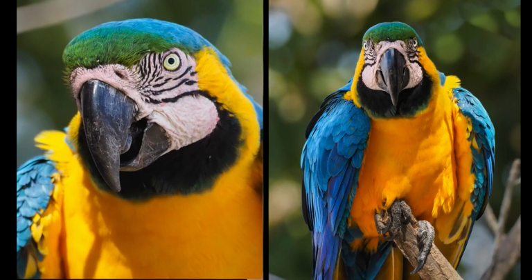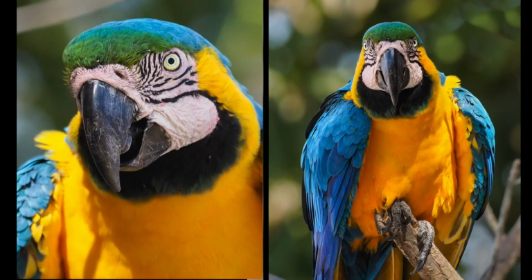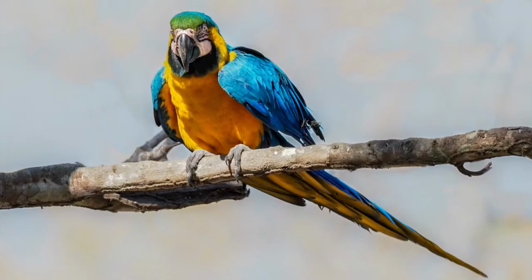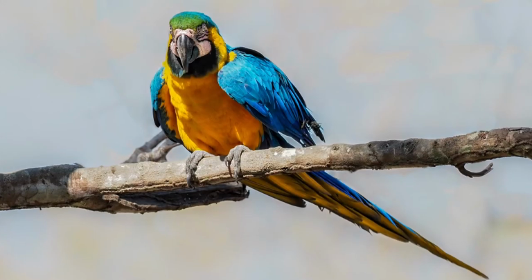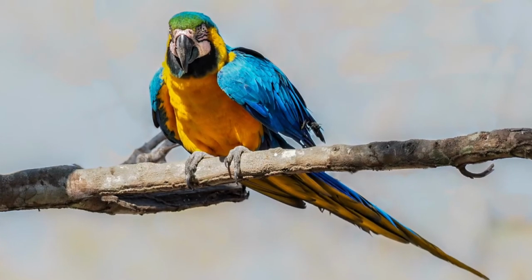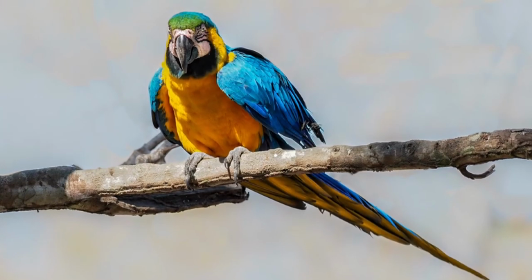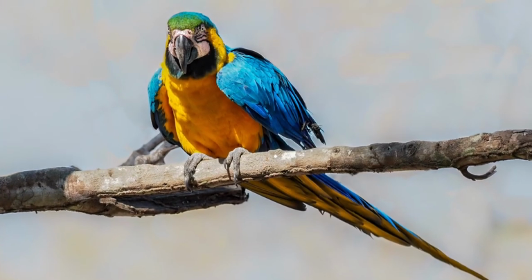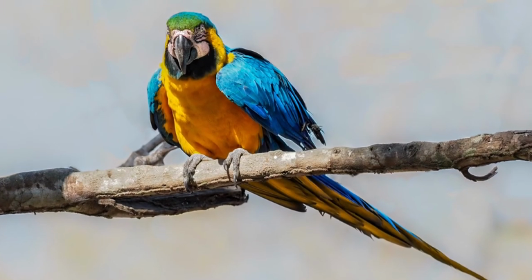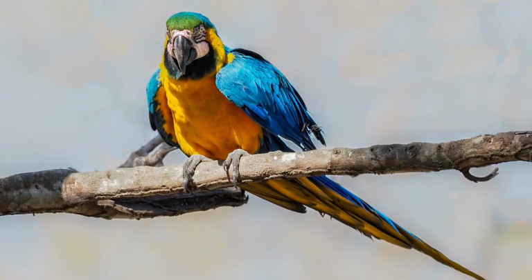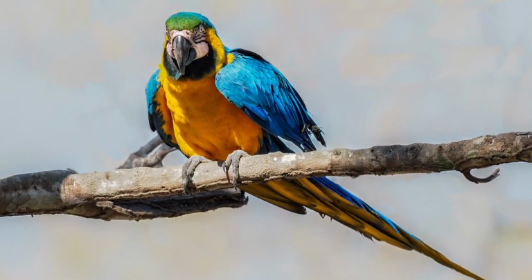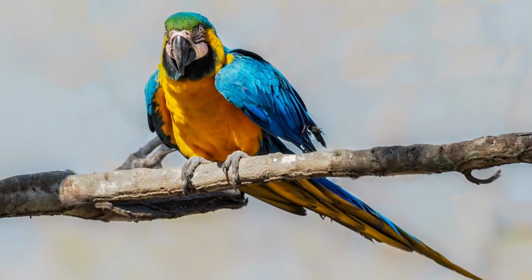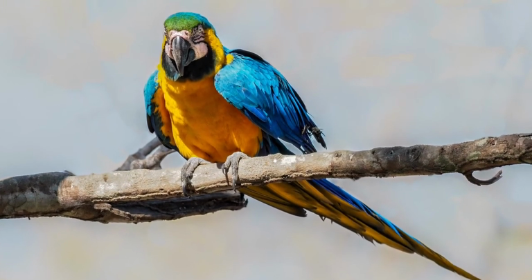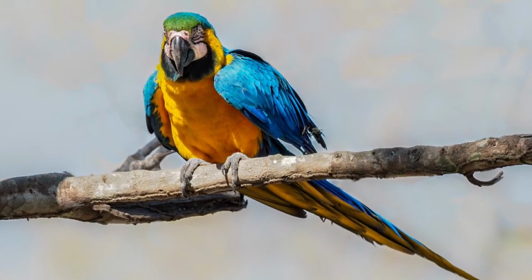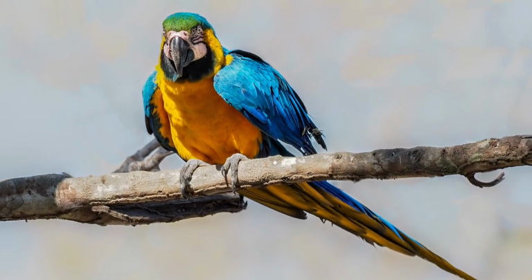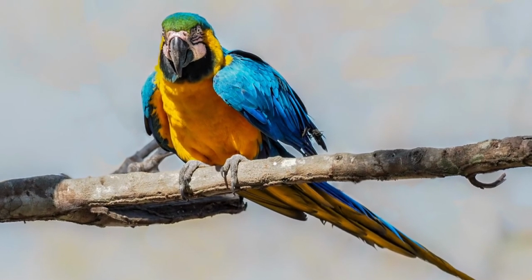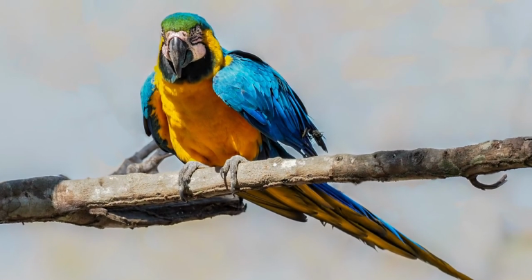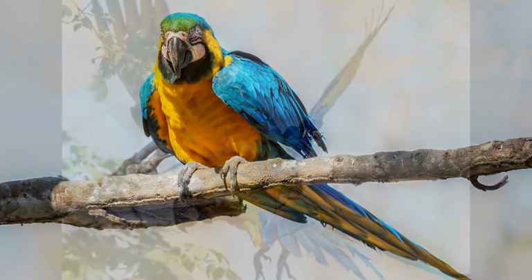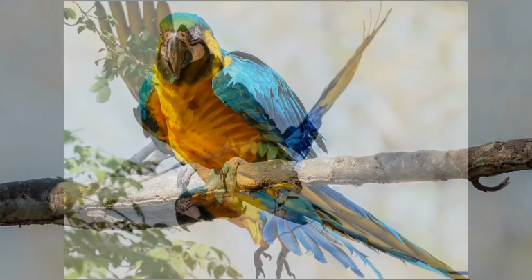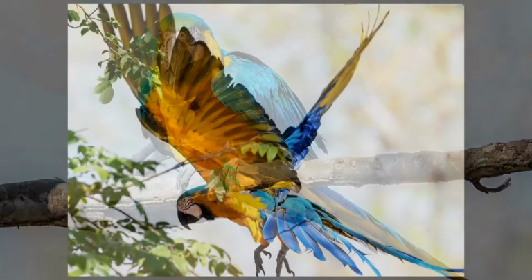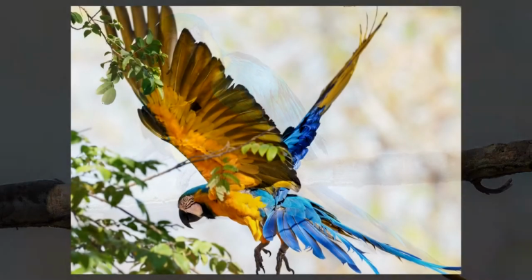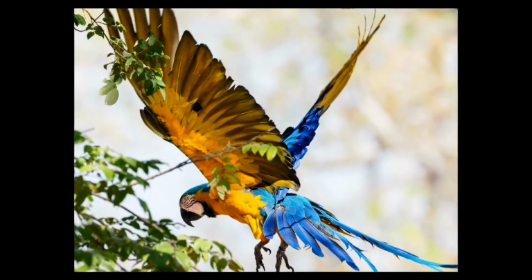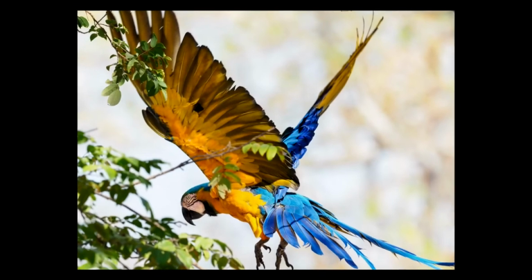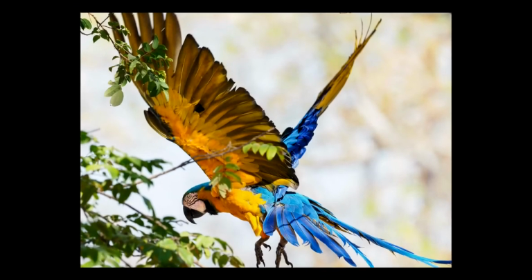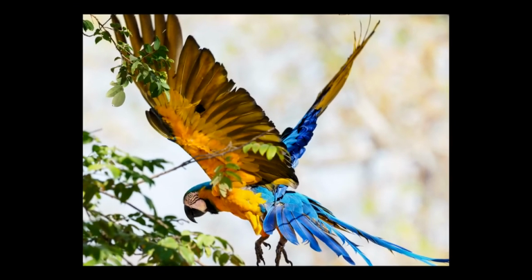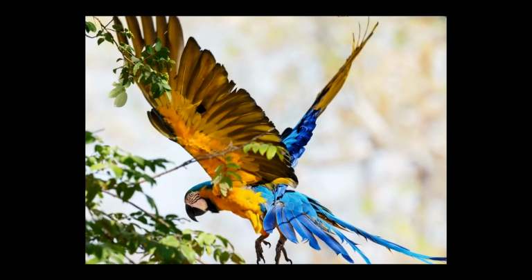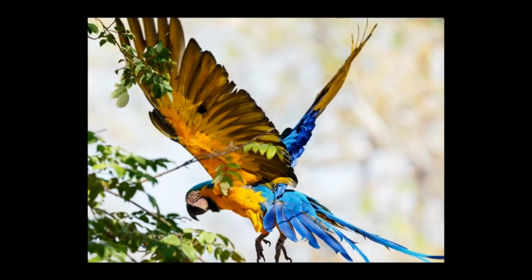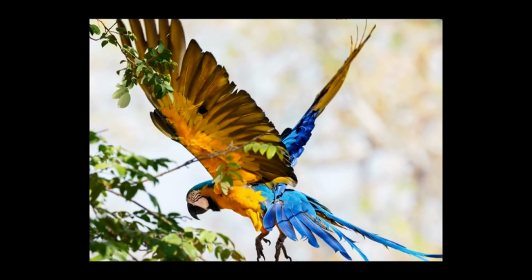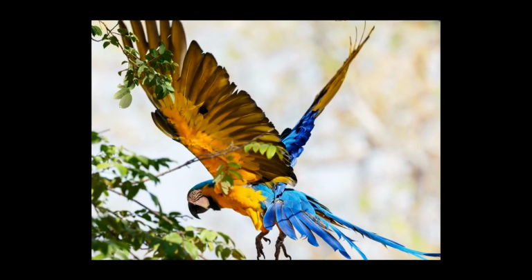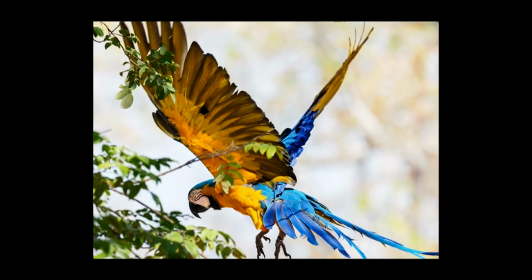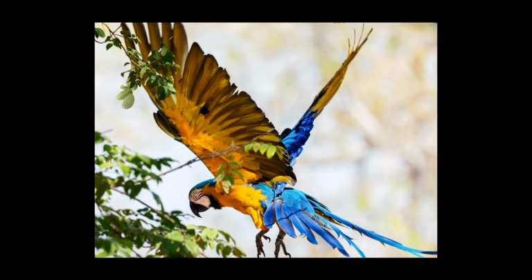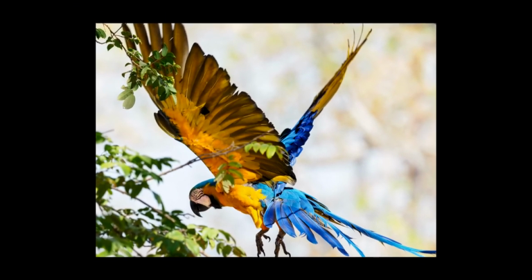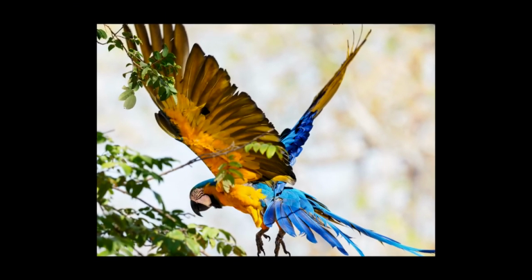Blue and yellow macaws live from 30 to 35 years in the wild and can reach sexual maturity between the ages of 3 and 6 years.